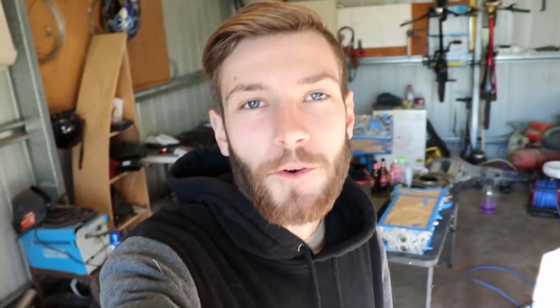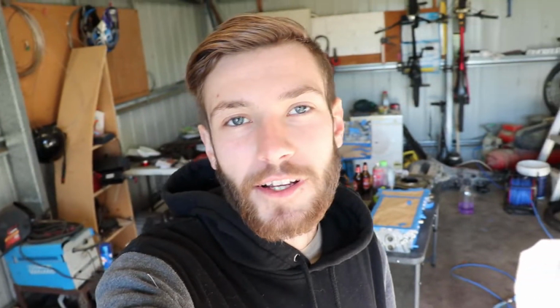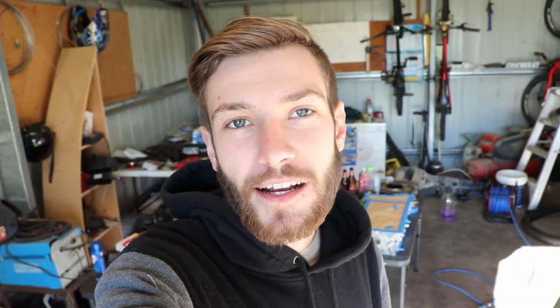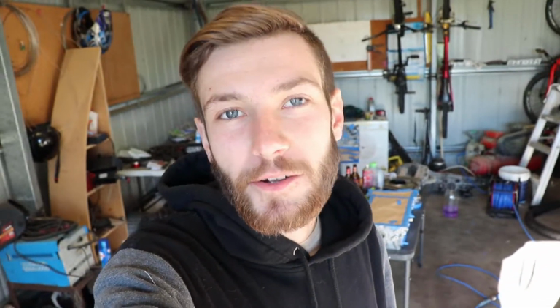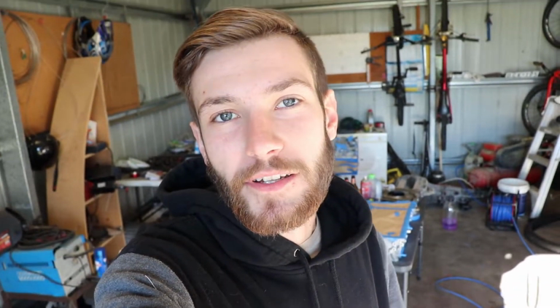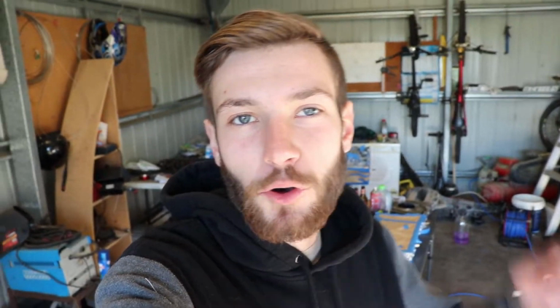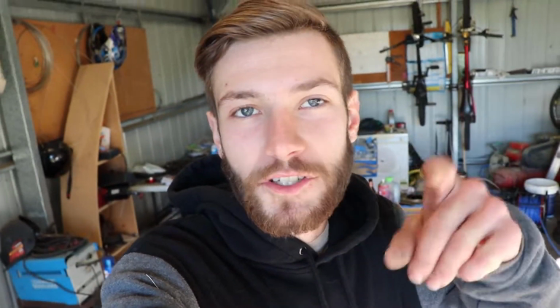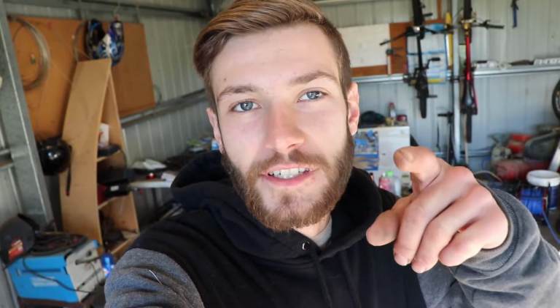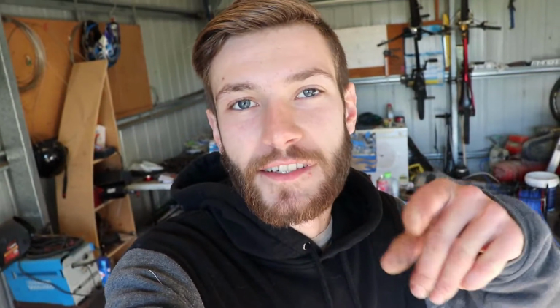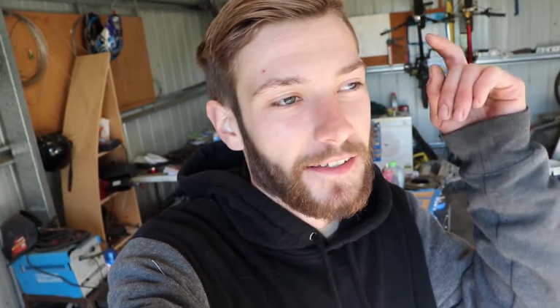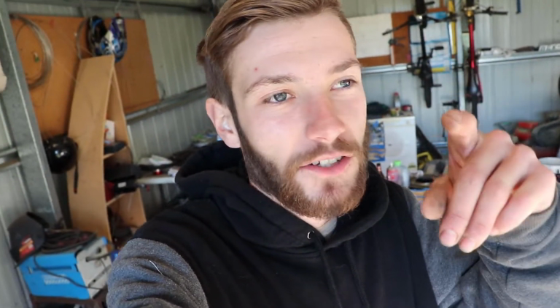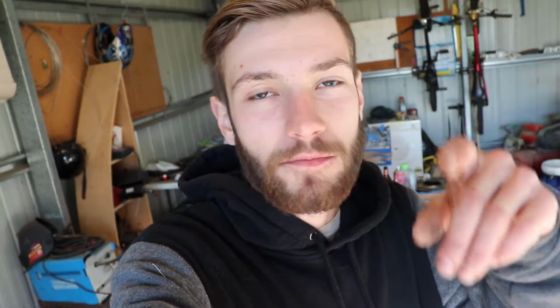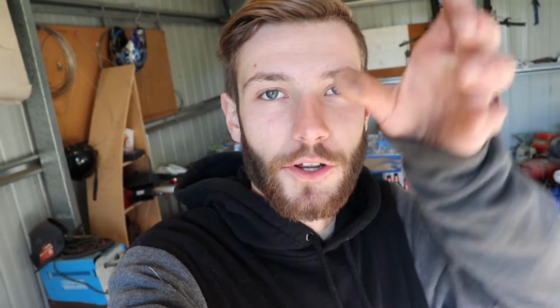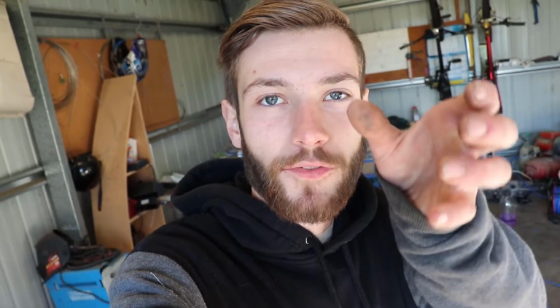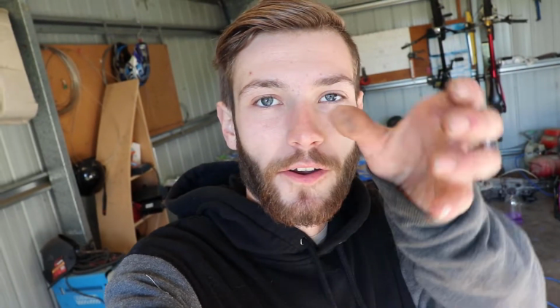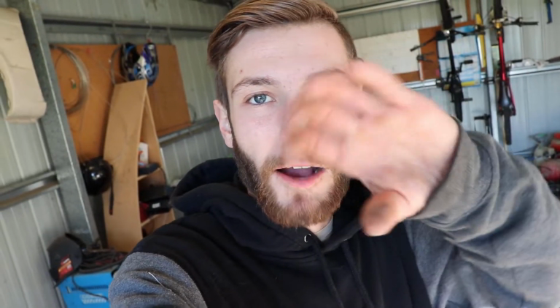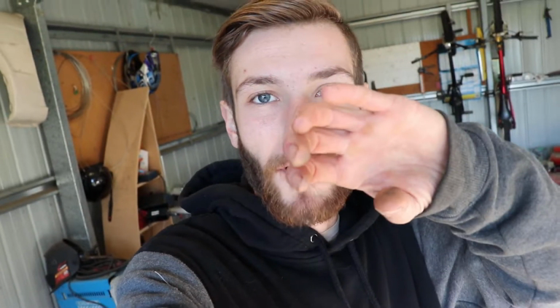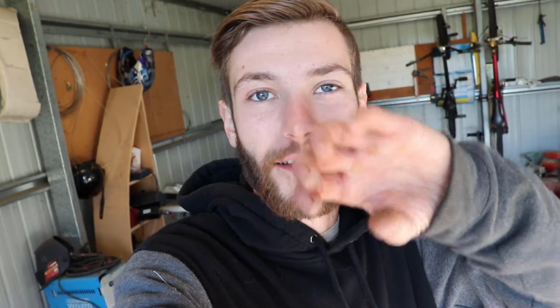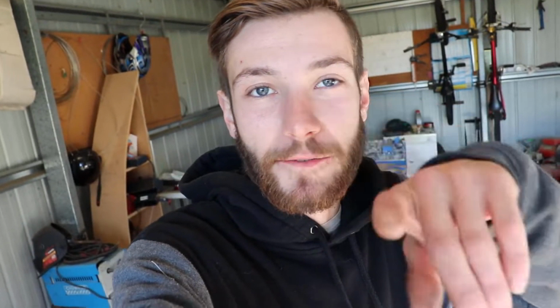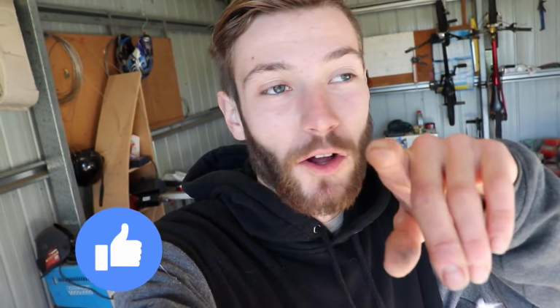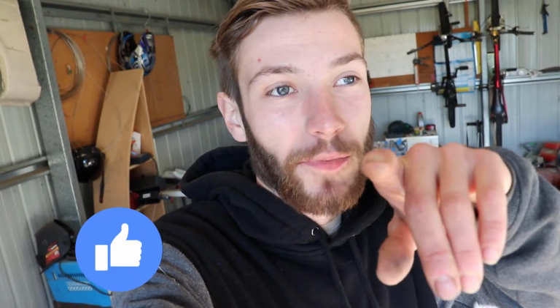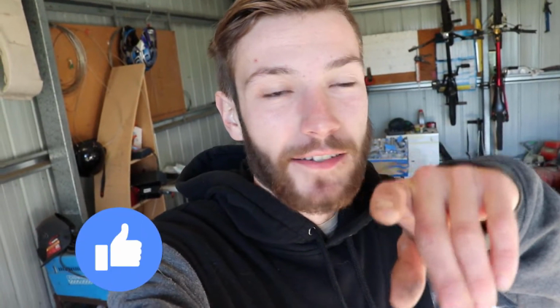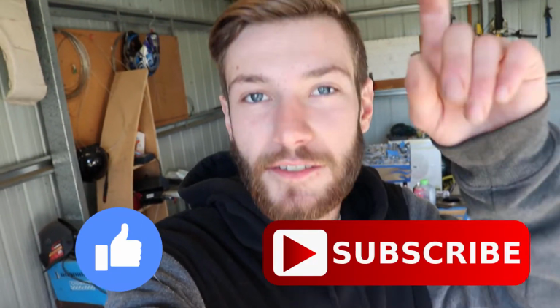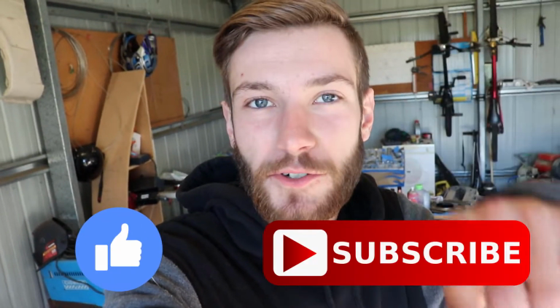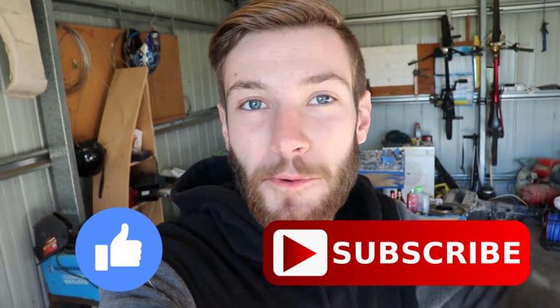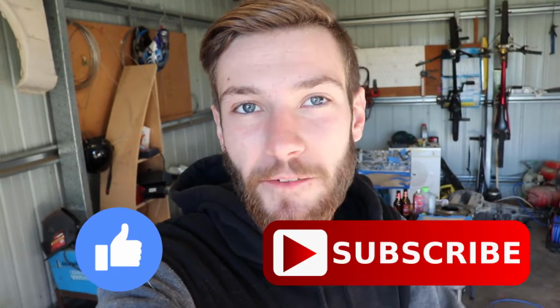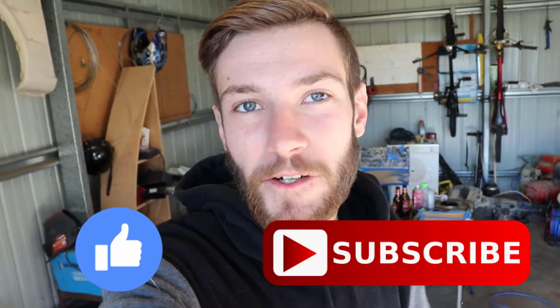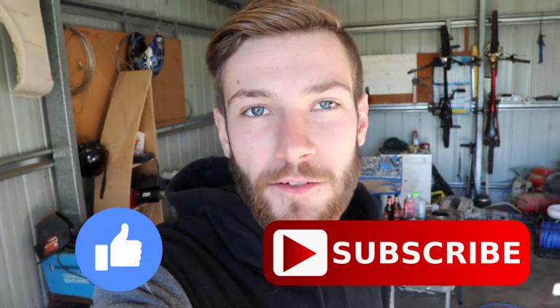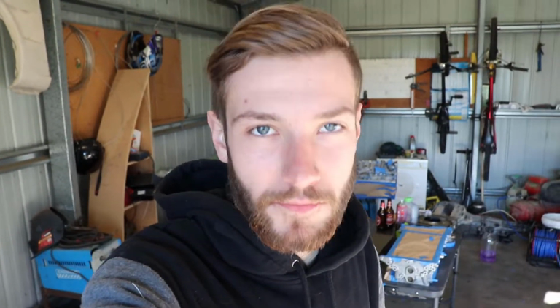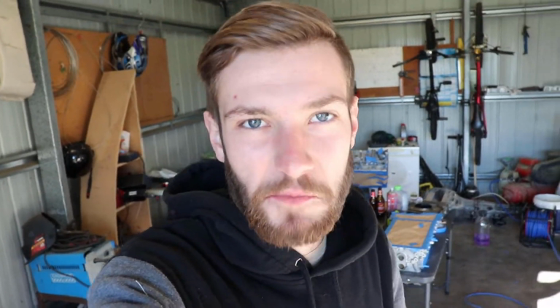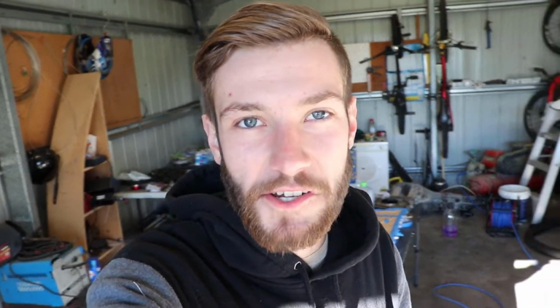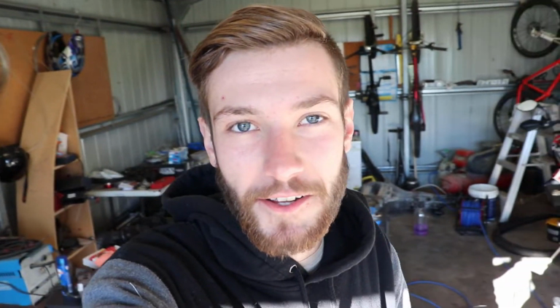Before I get stuck into it, if you're watching this, take this time, turn your phone upright, hit the like button, subscribe if you haven't already. Much appreciated.